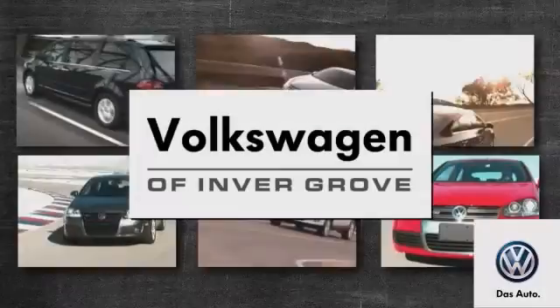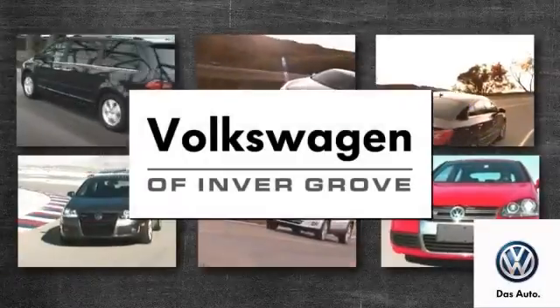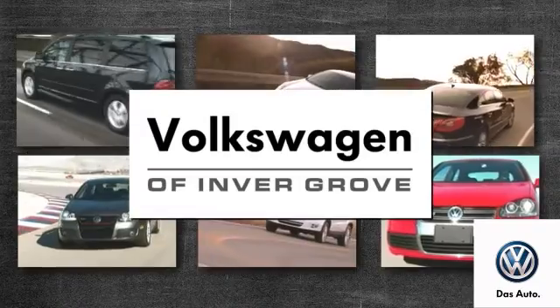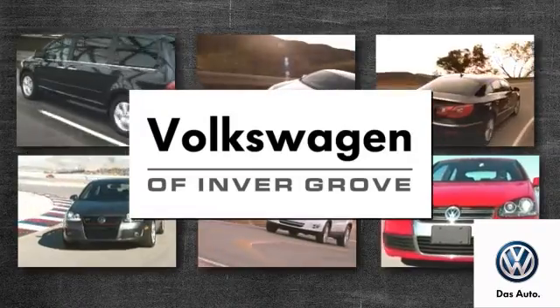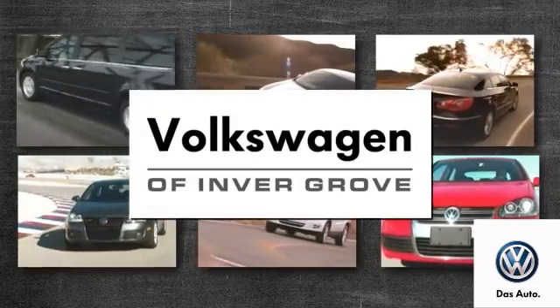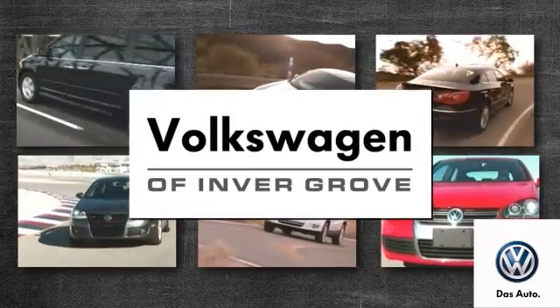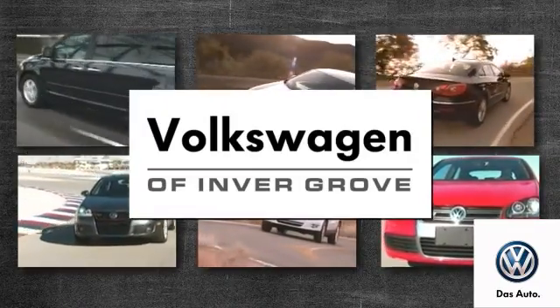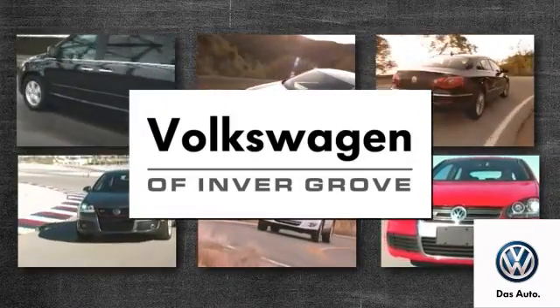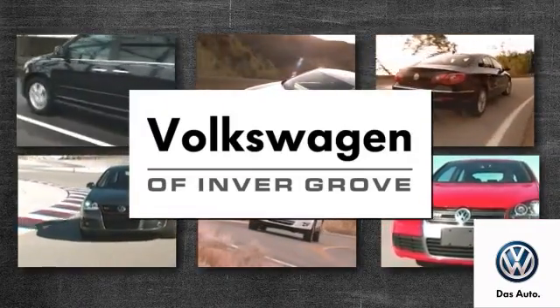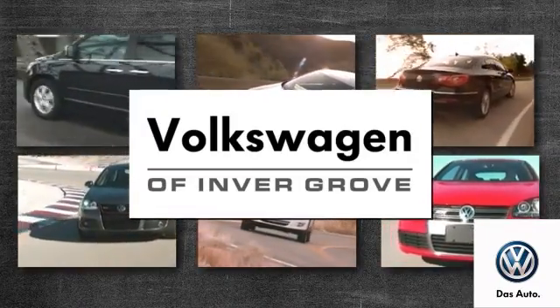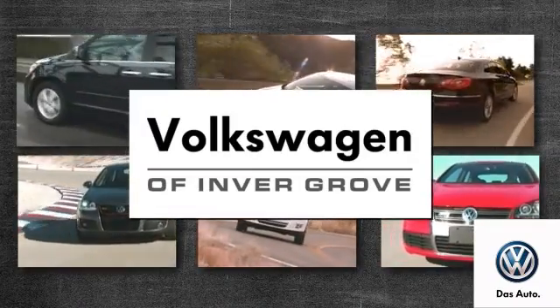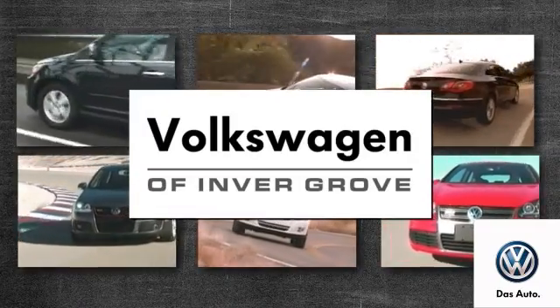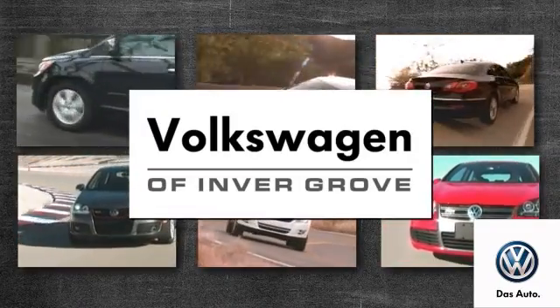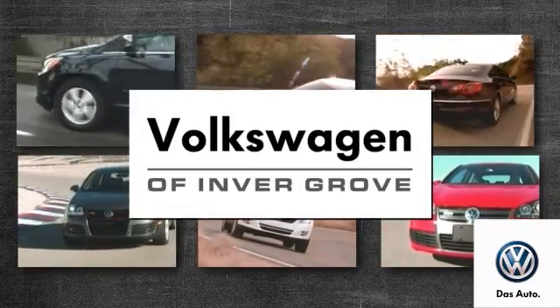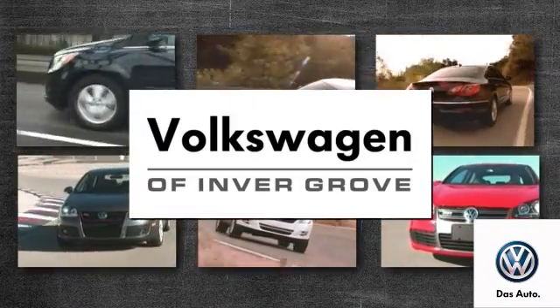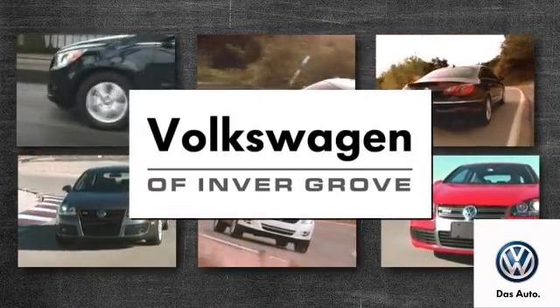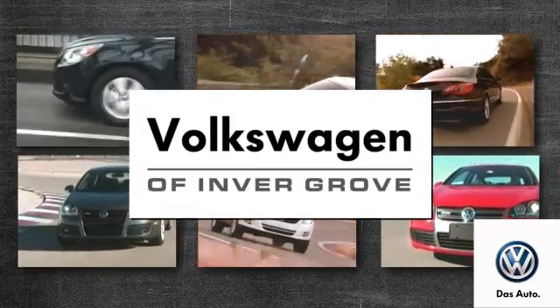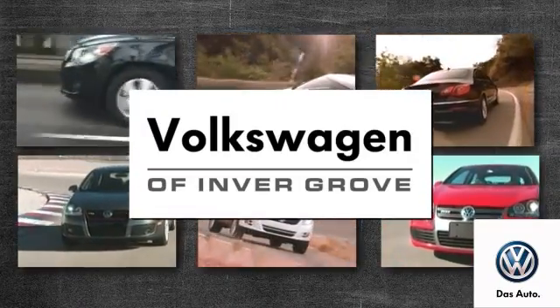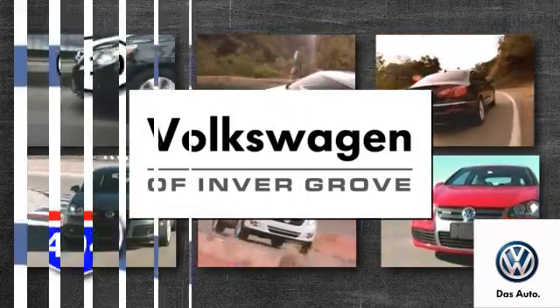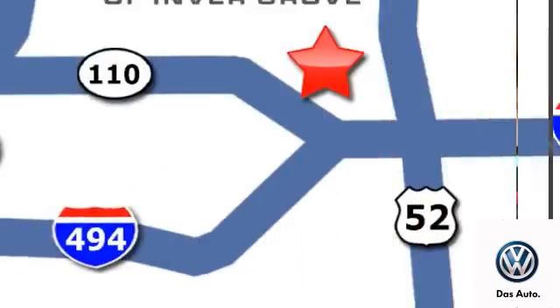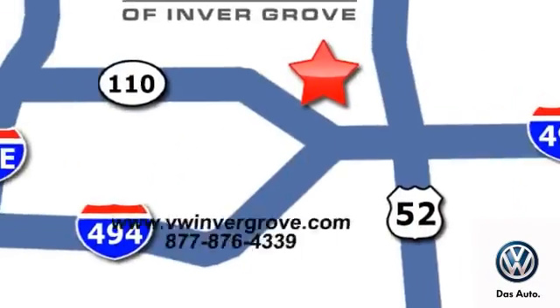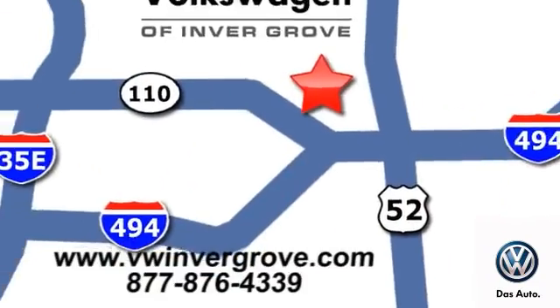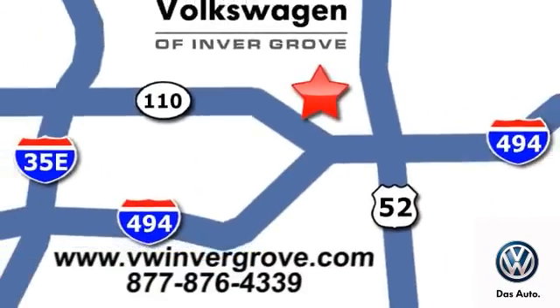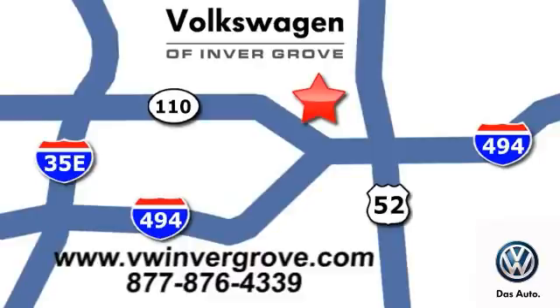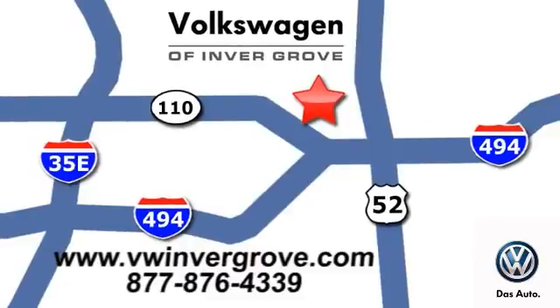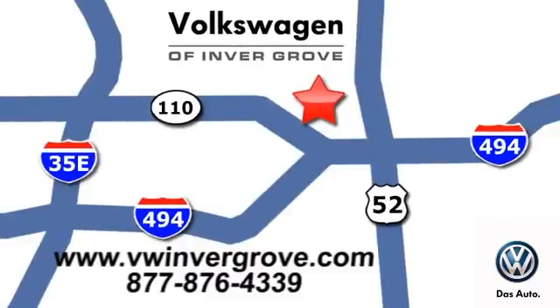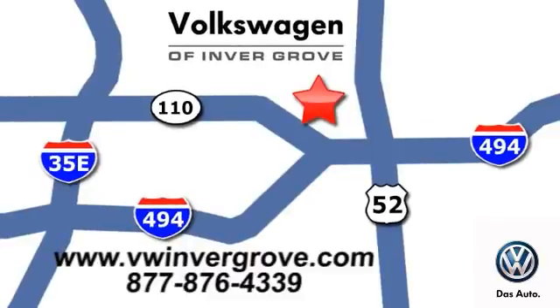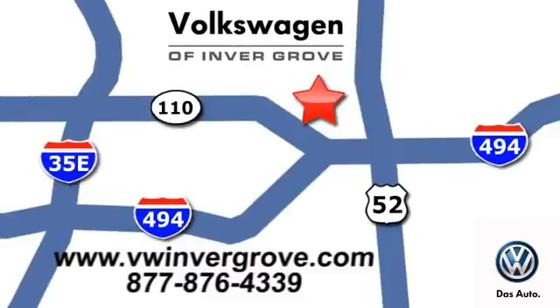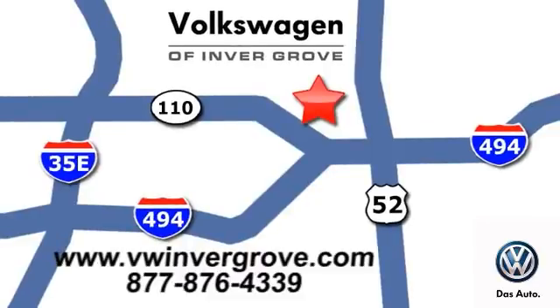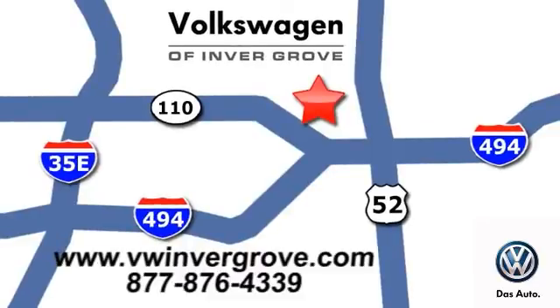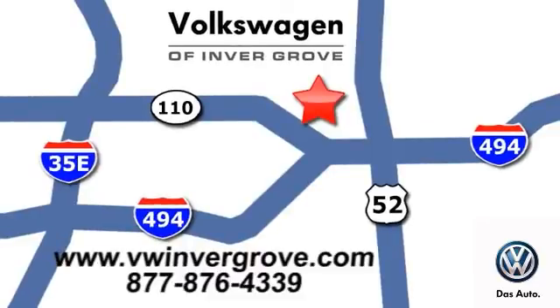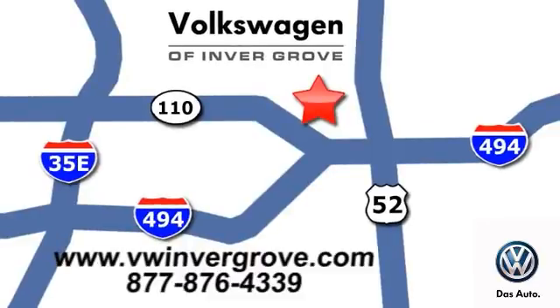Volkswagen of Invergrove. It's better here and we'll prove it. We are conveniently located at 1325 50th Street East in Invergrove Heights, Minnesota.